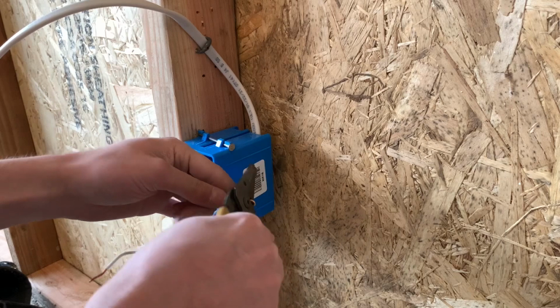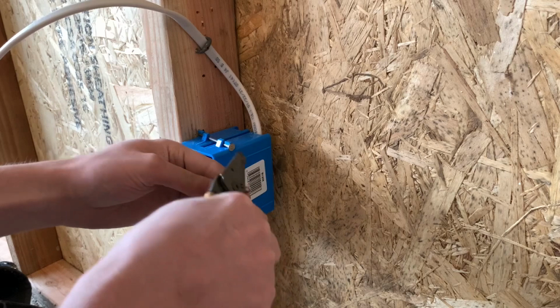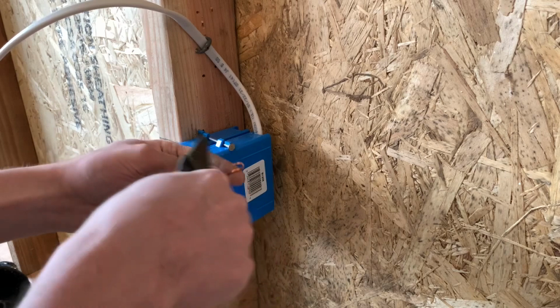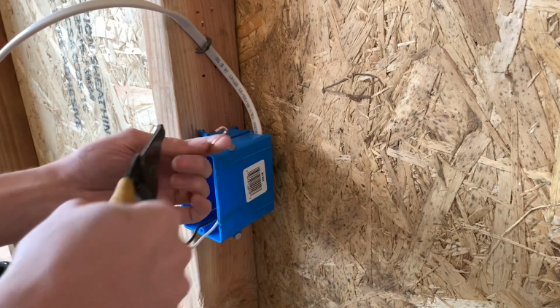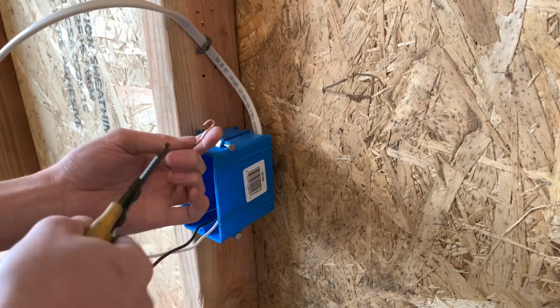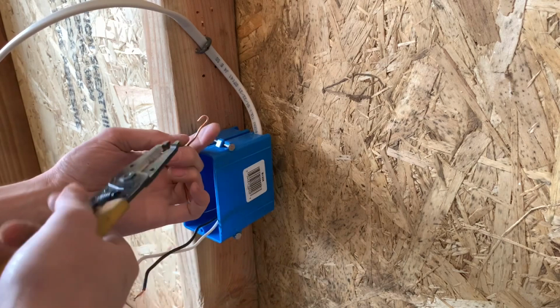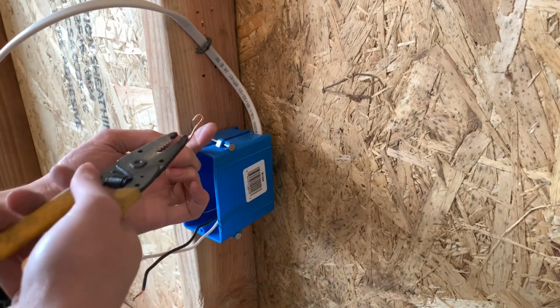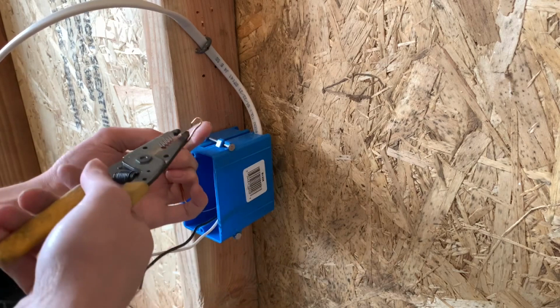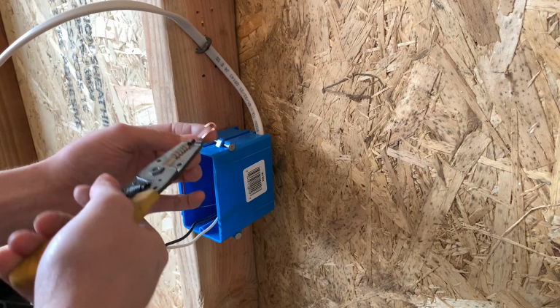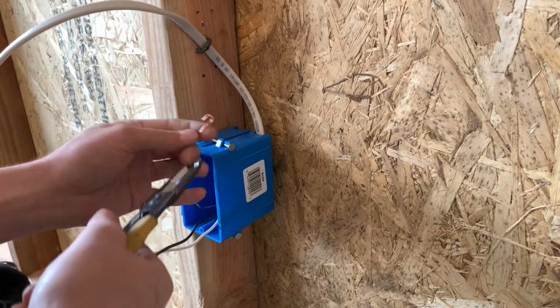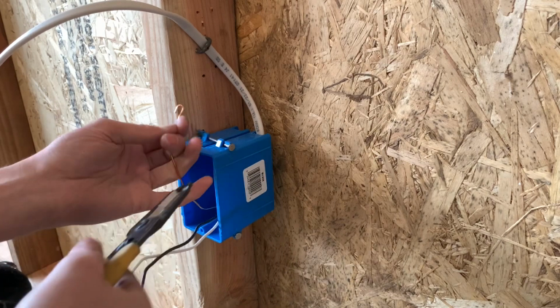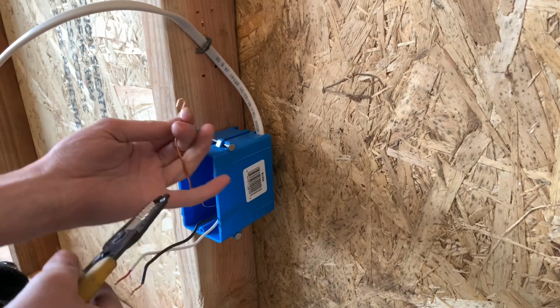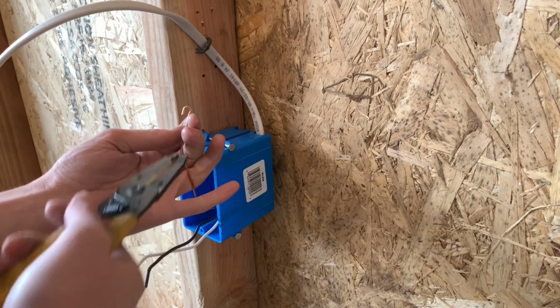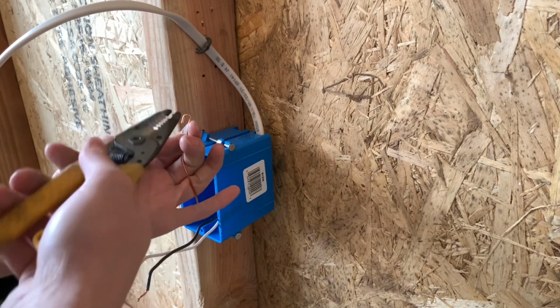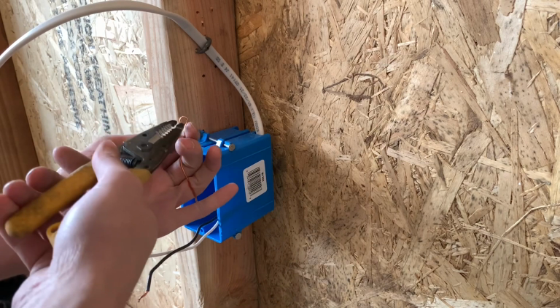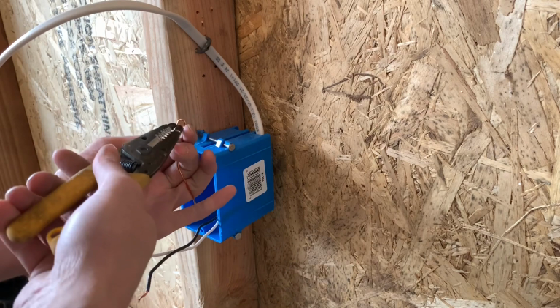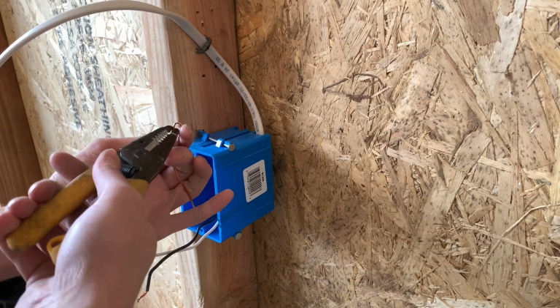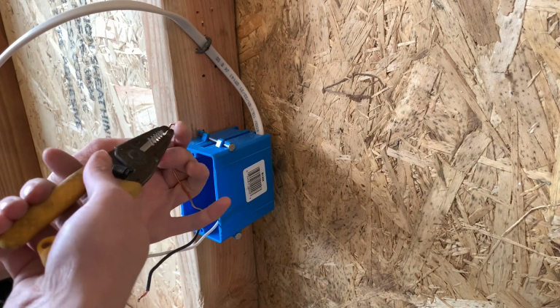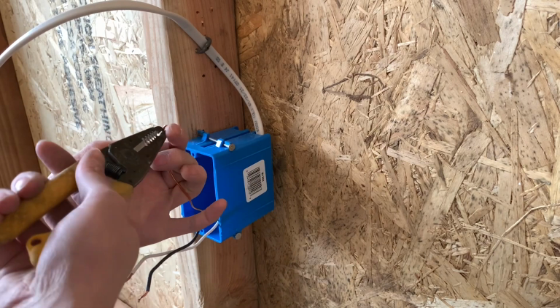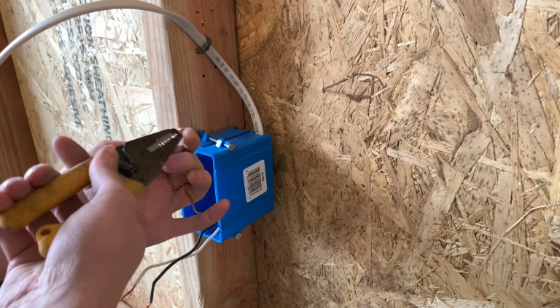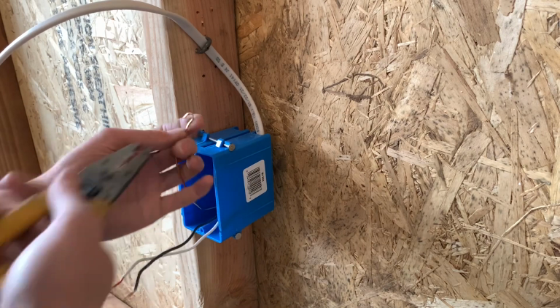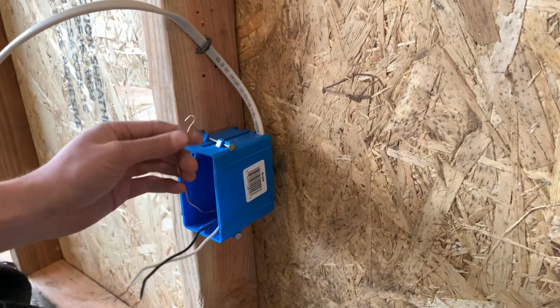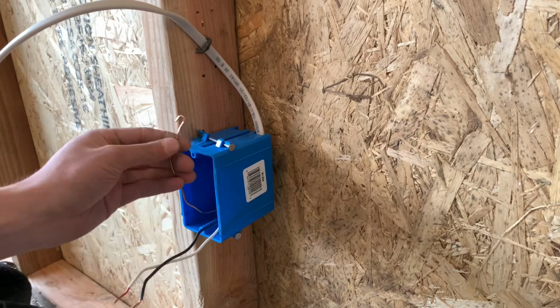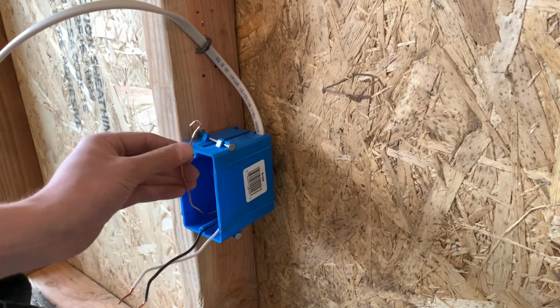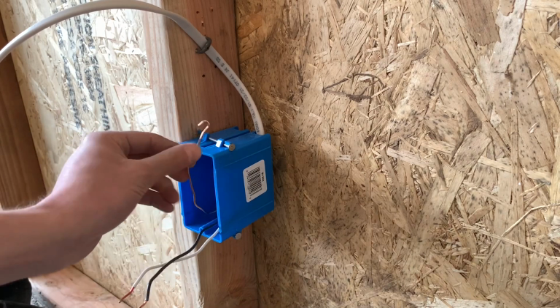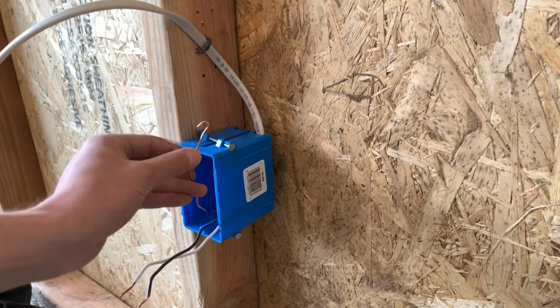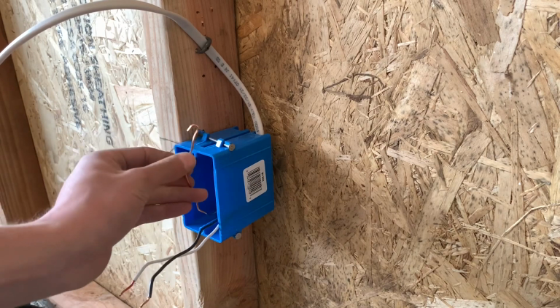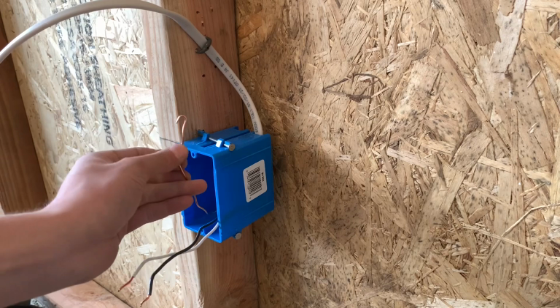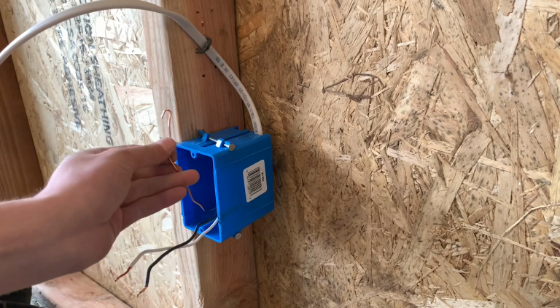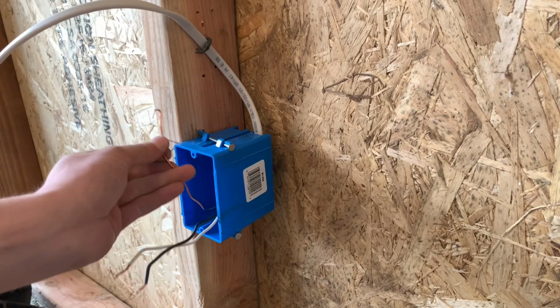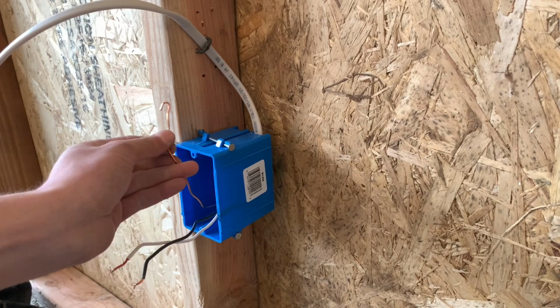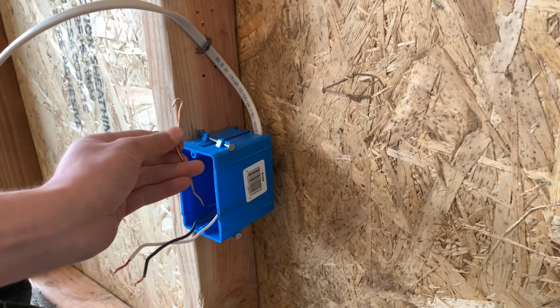Oh my gosh — don't strip it. It's already stripped. Just curl it right there.